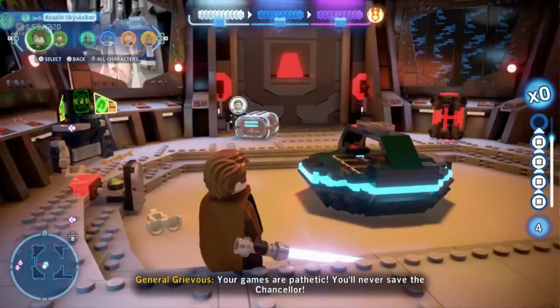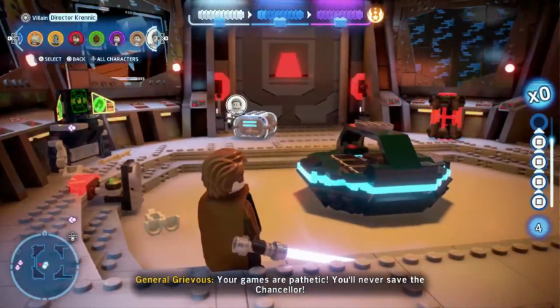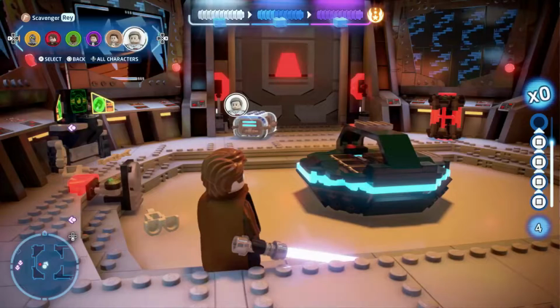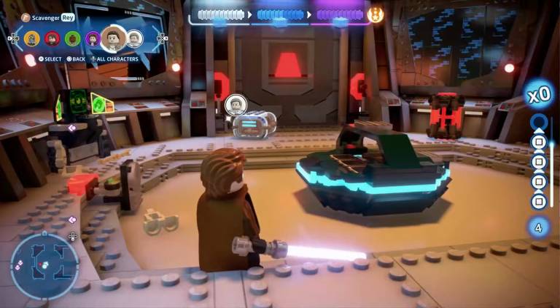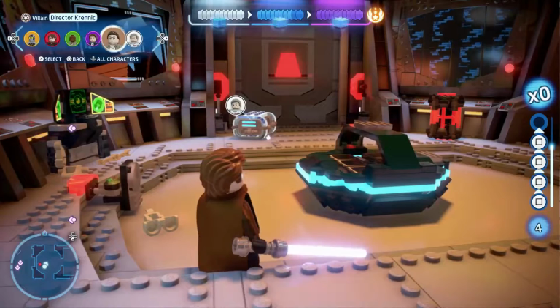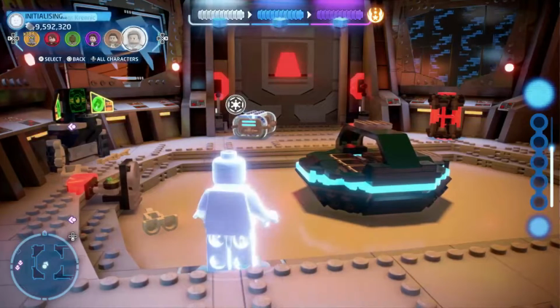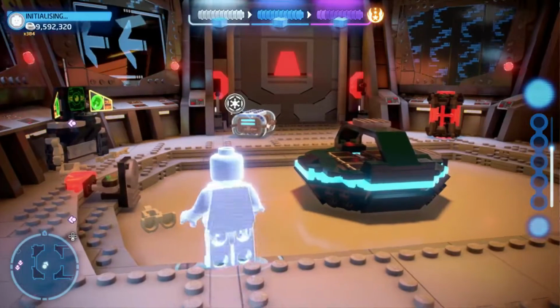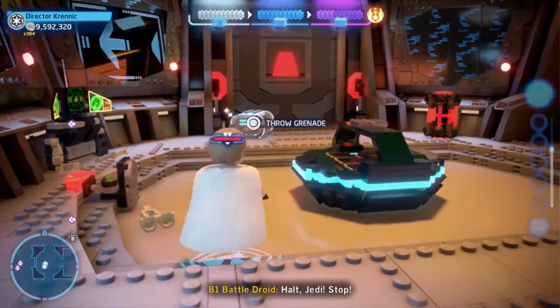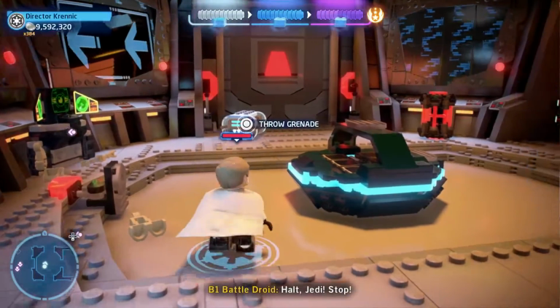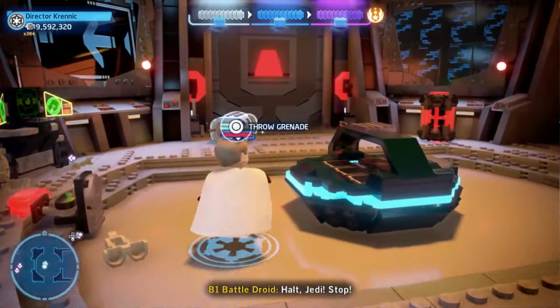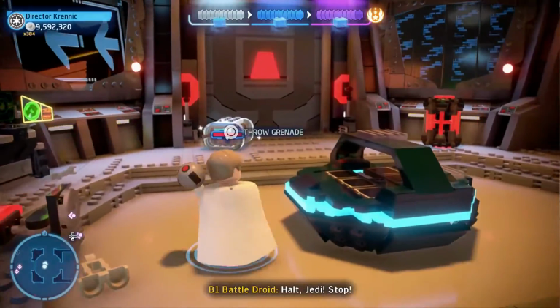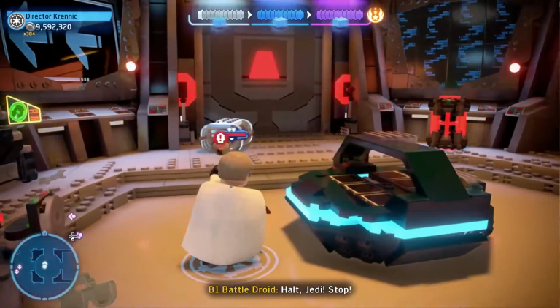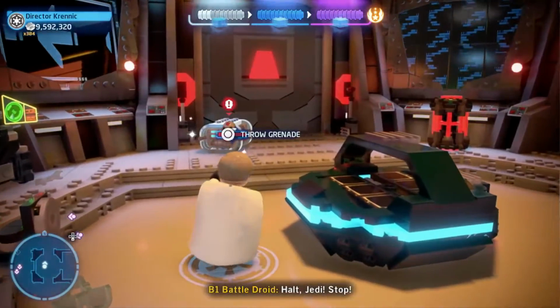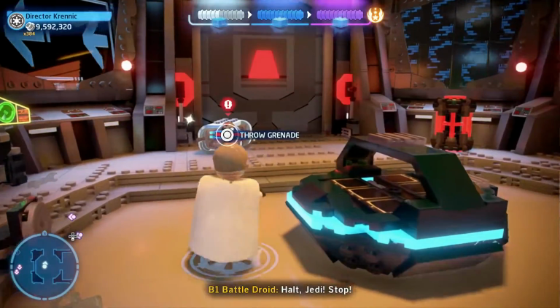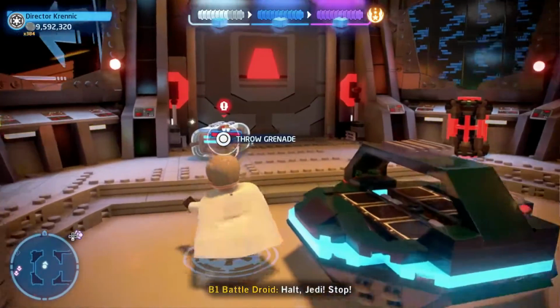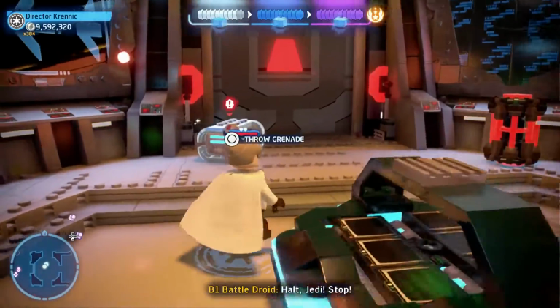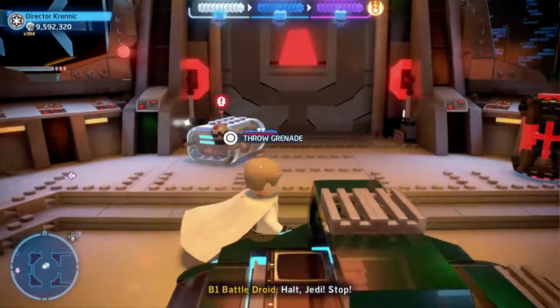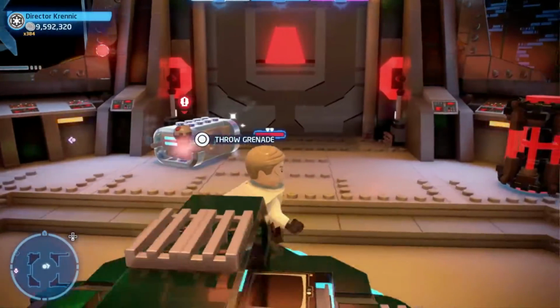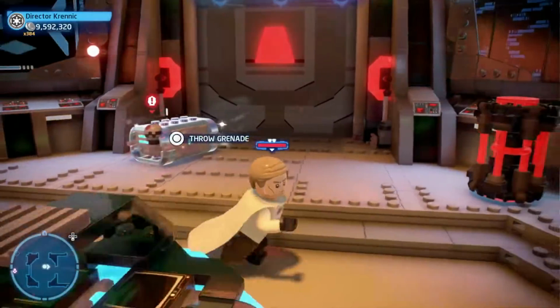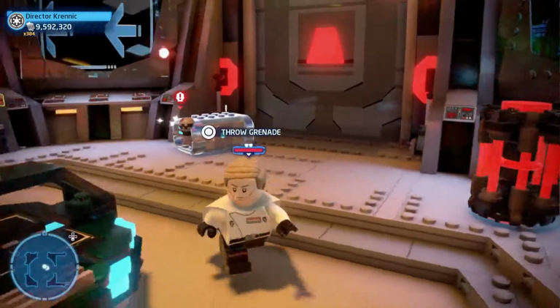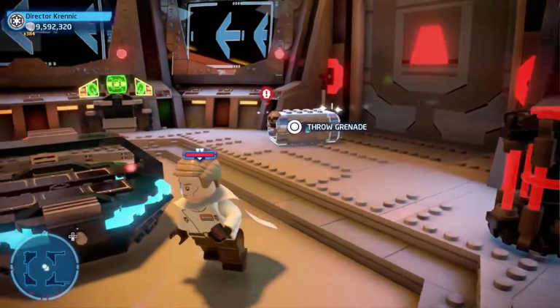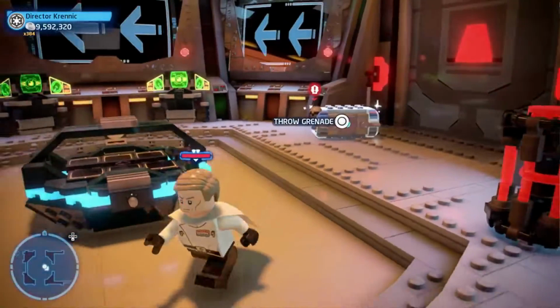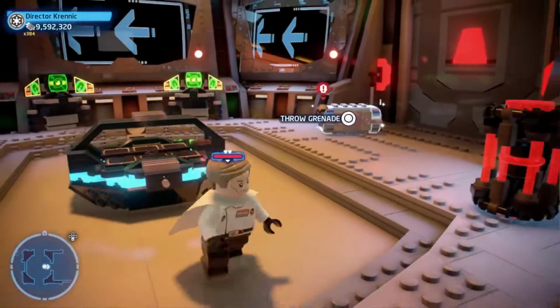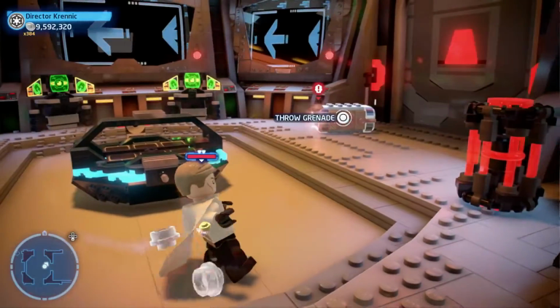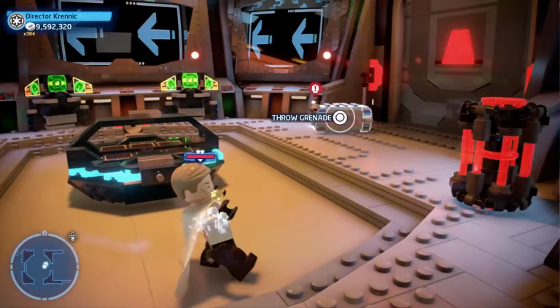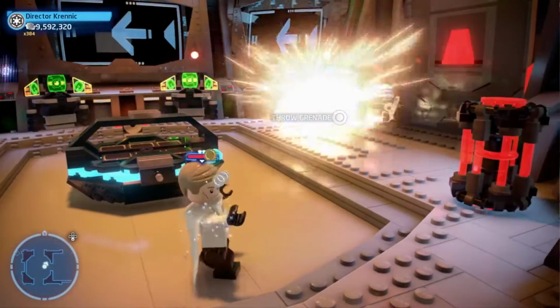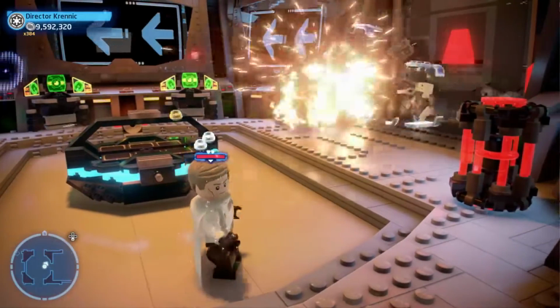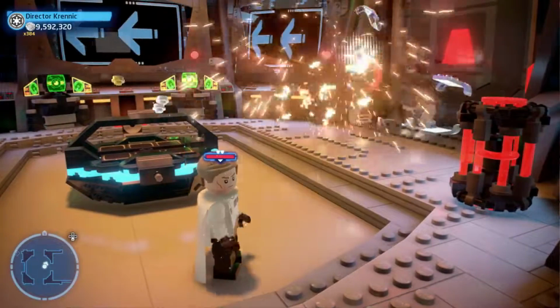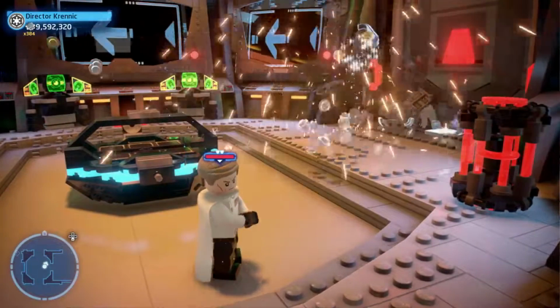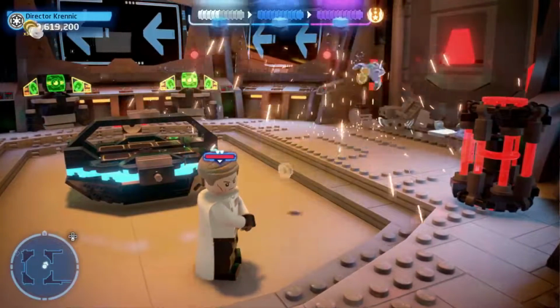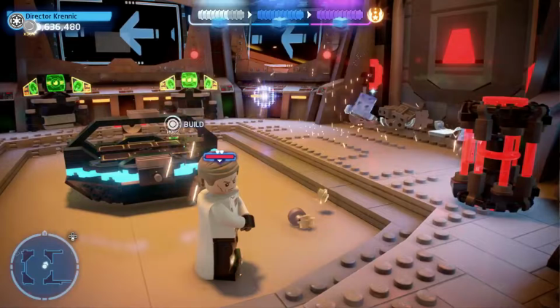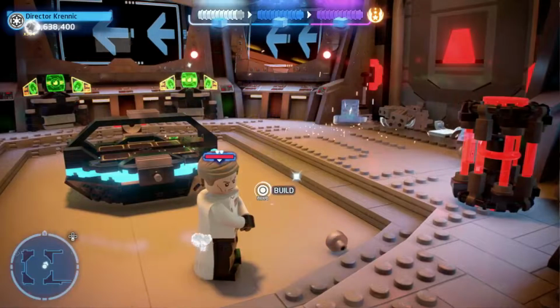If you switch to a villain and blow up the silver crate, you can build a lever for the table in the center.